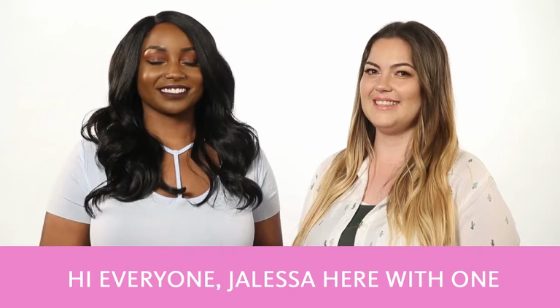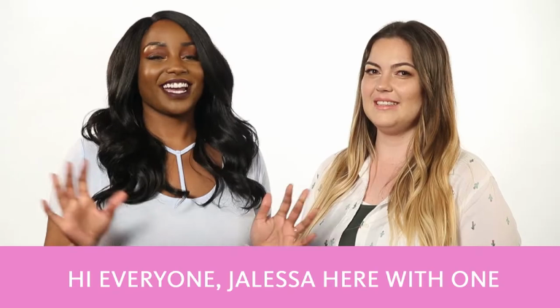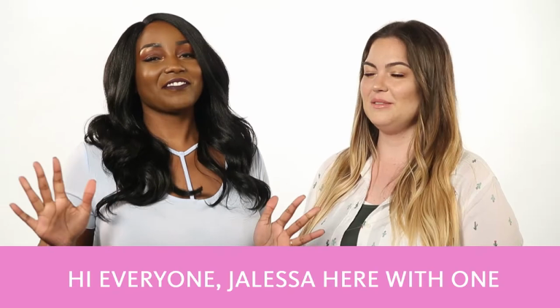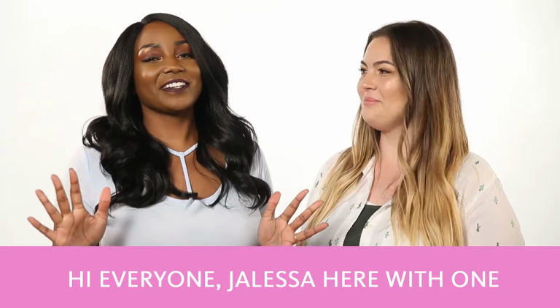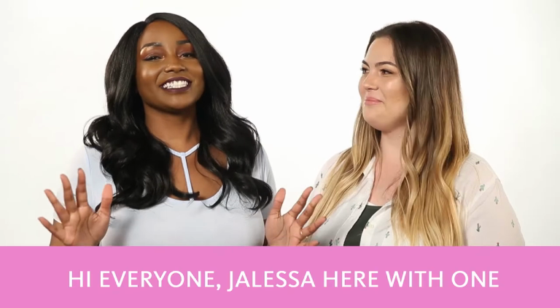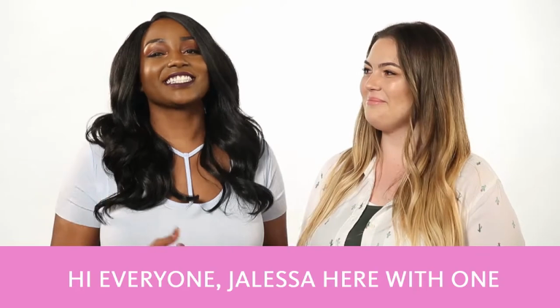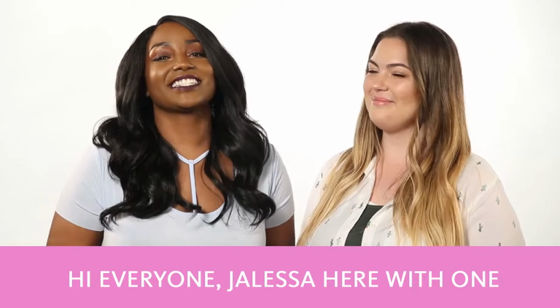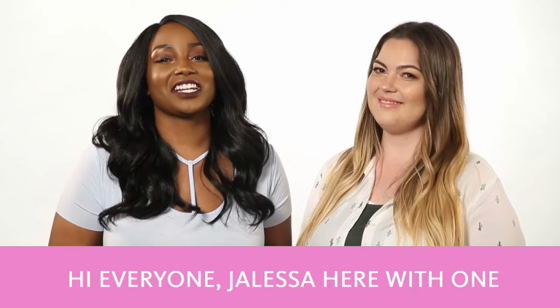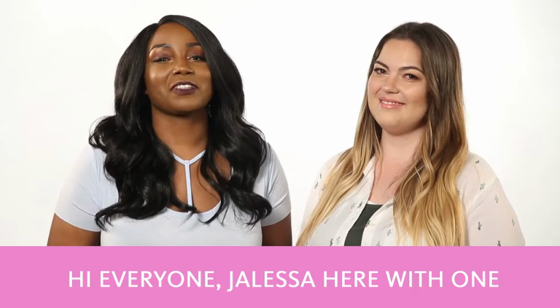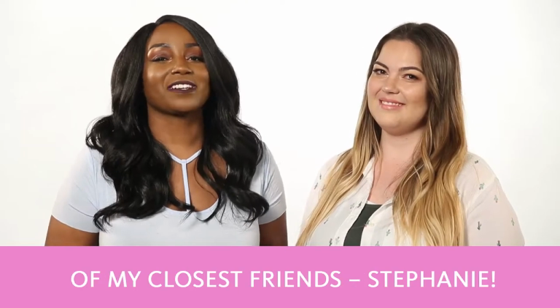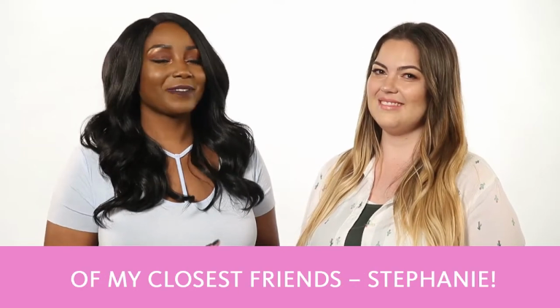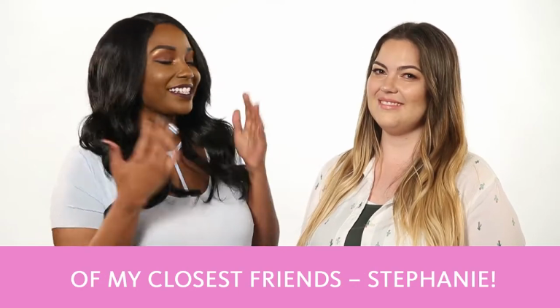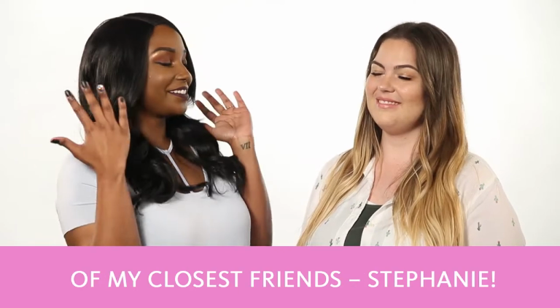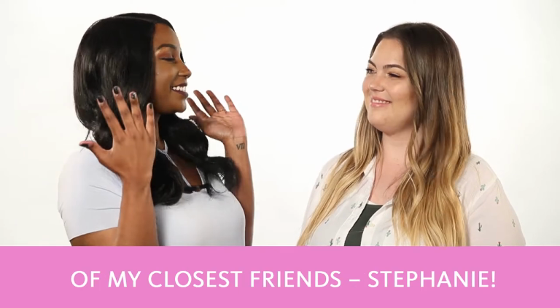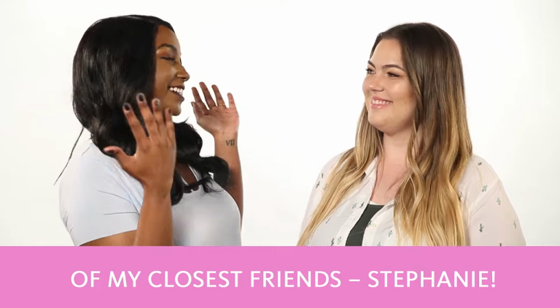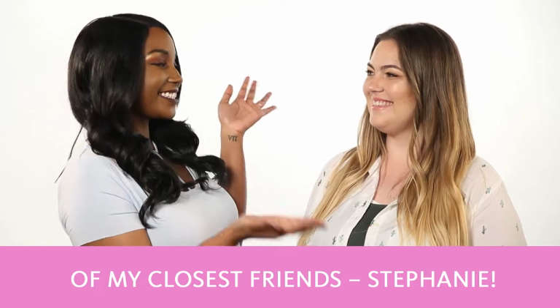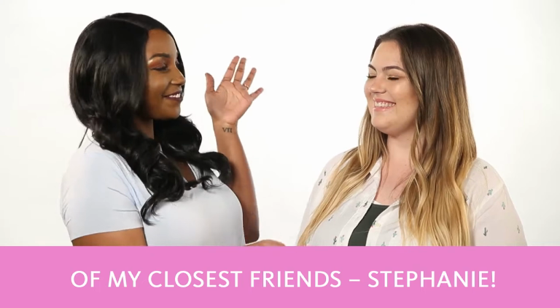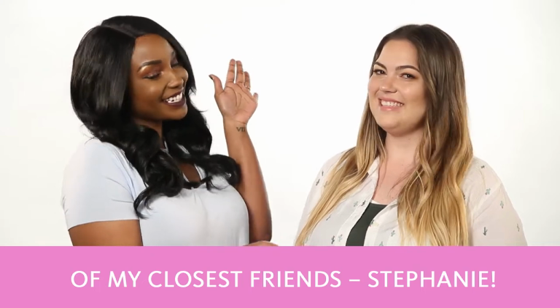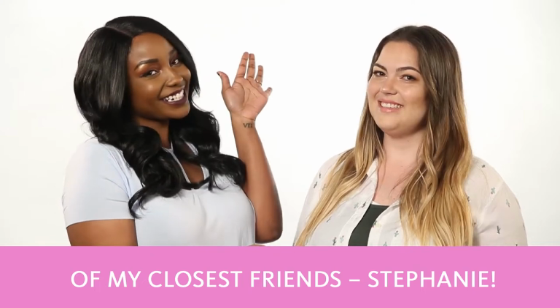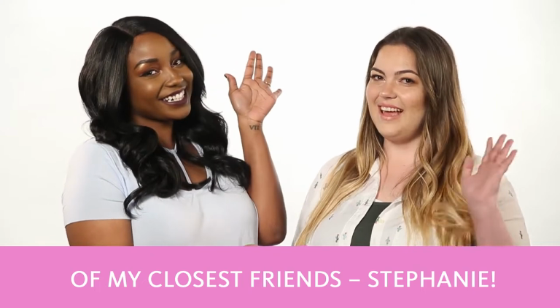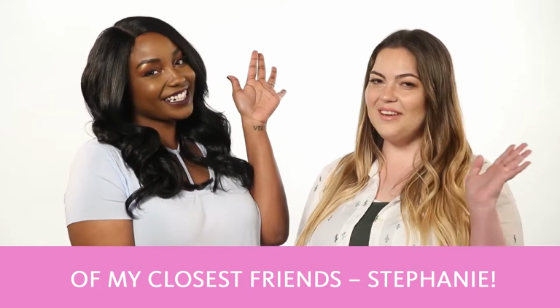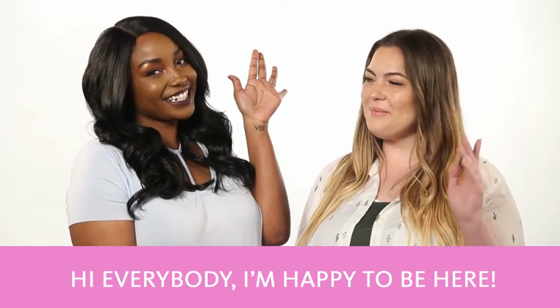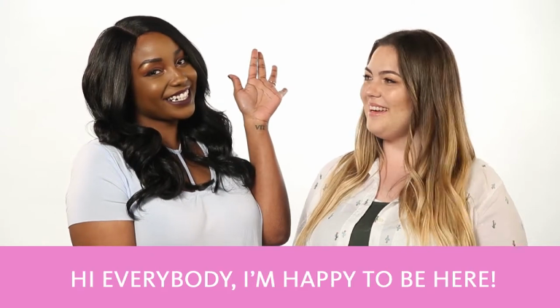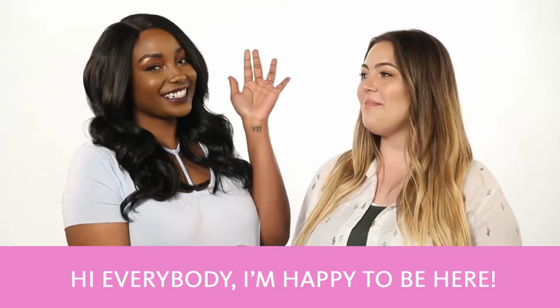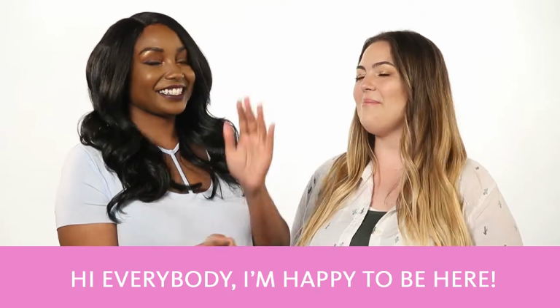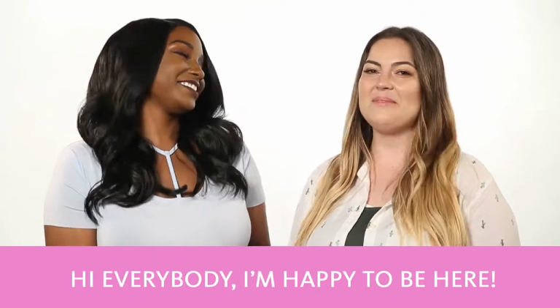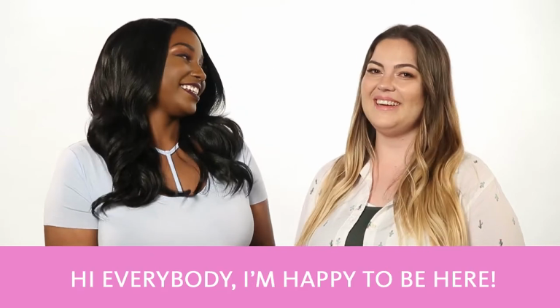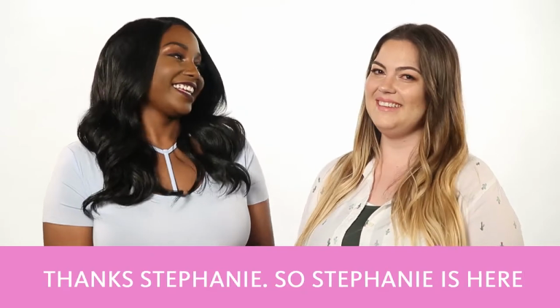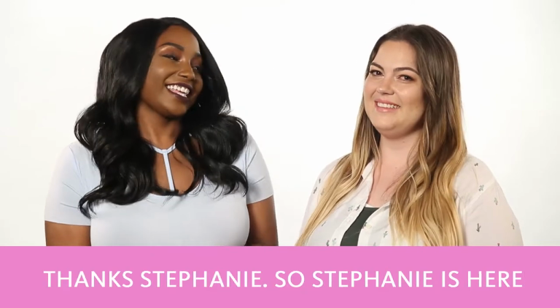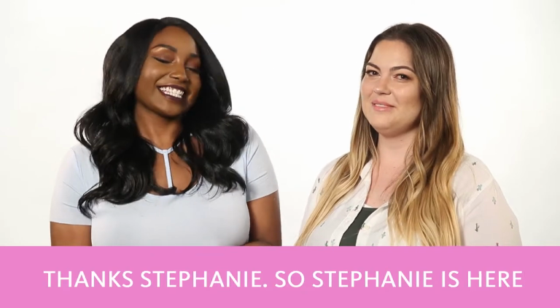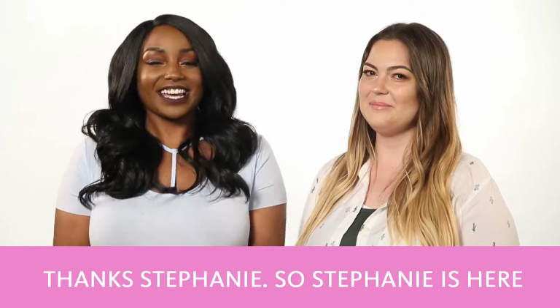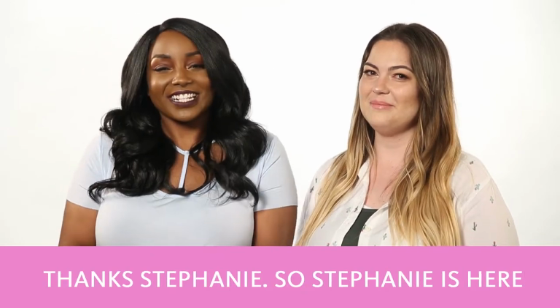Hi everyone, Jaleesa here with one of my closest friends, Stephanie. Hi everybody, I'm happy to be here. Thanks Stephanie.